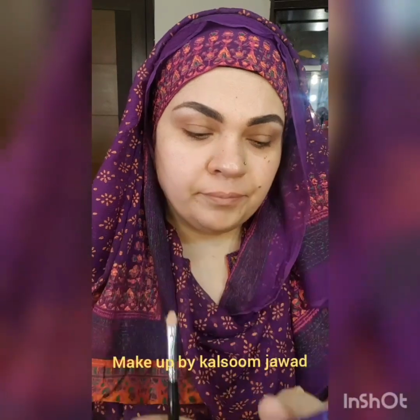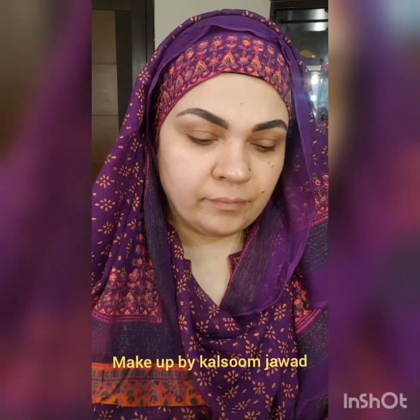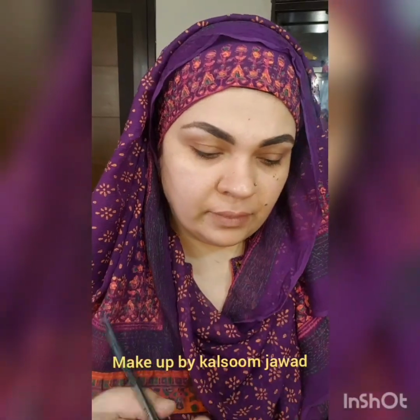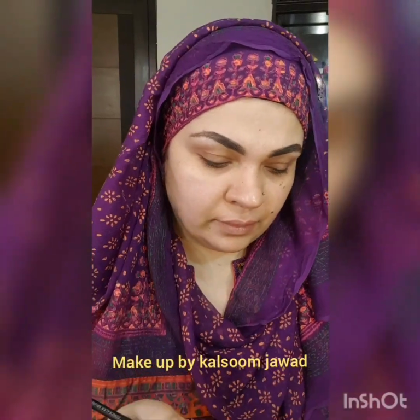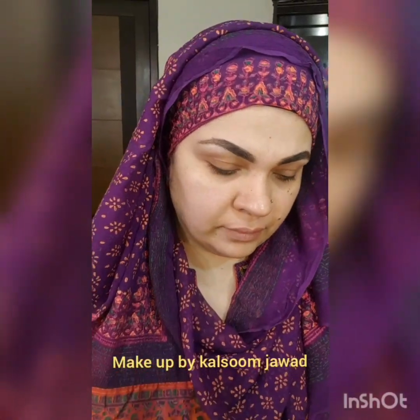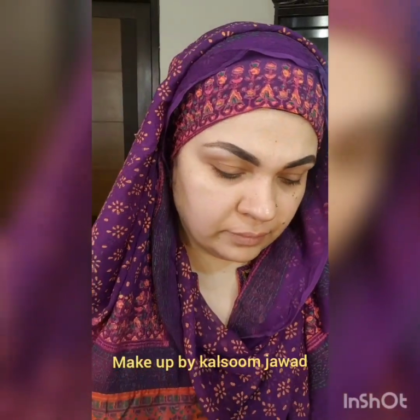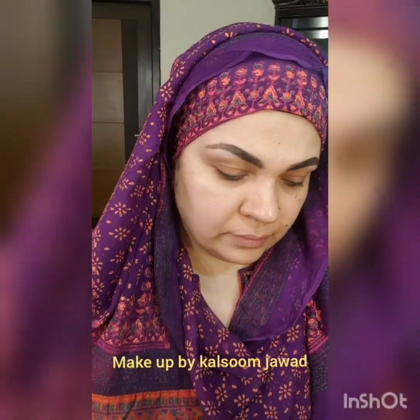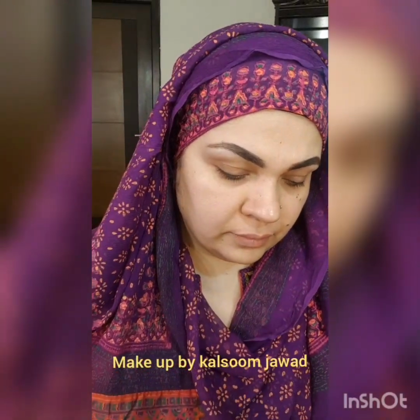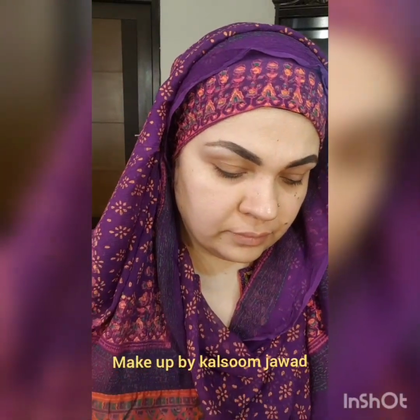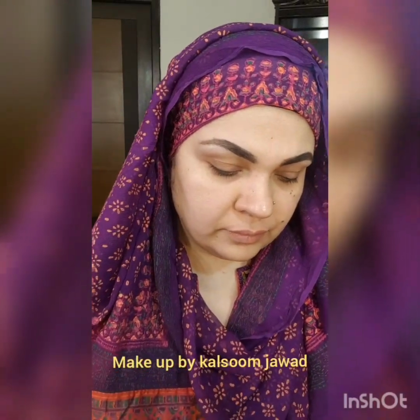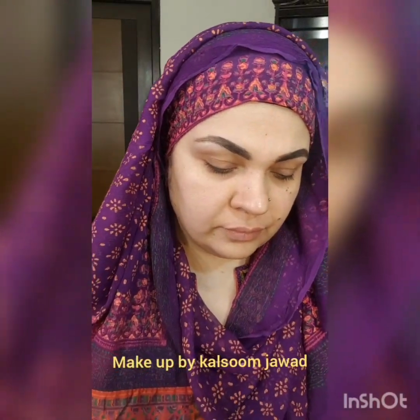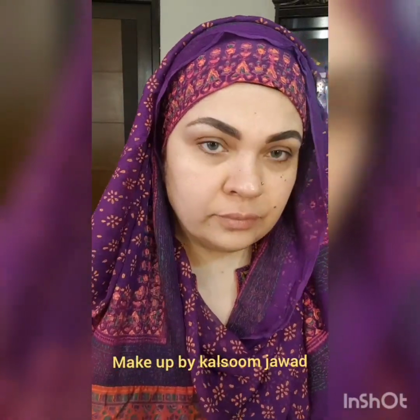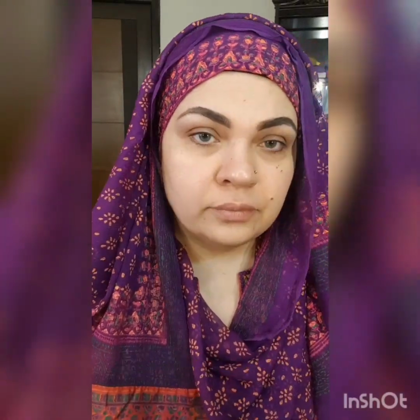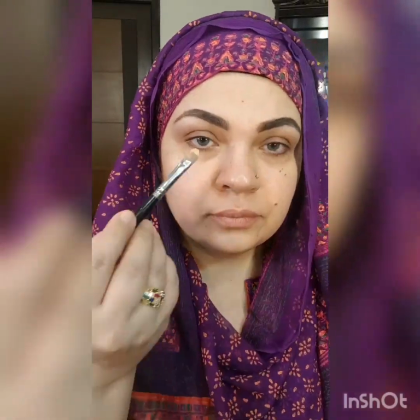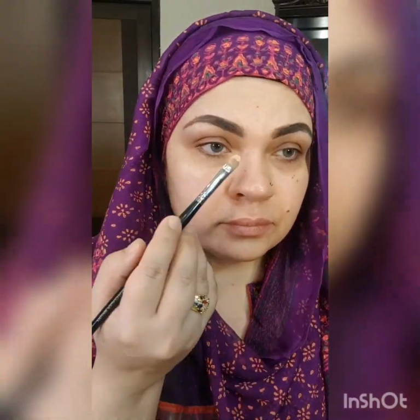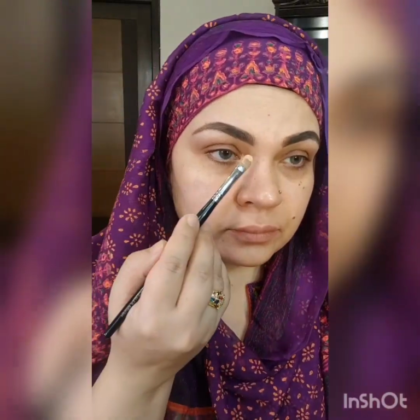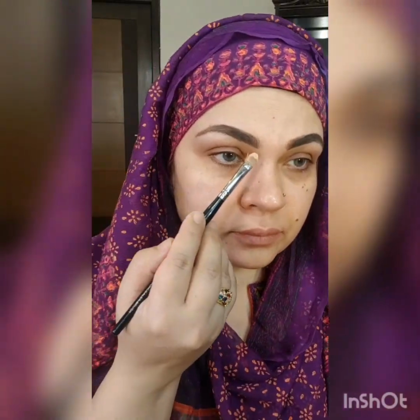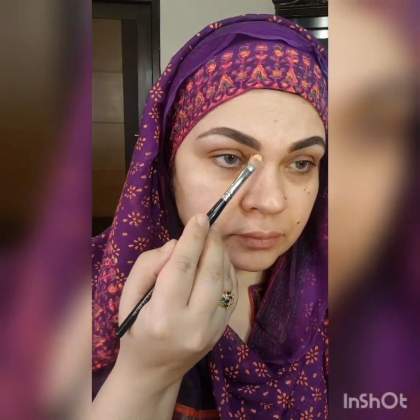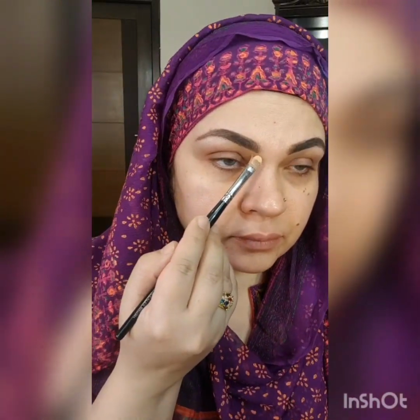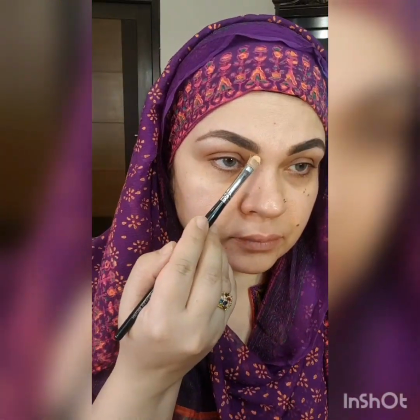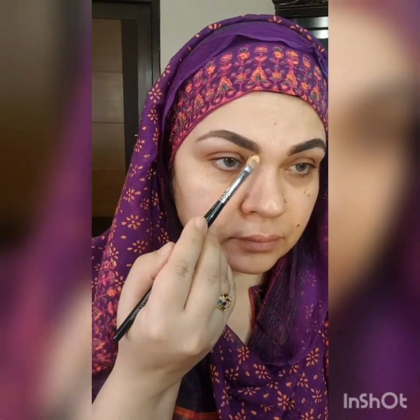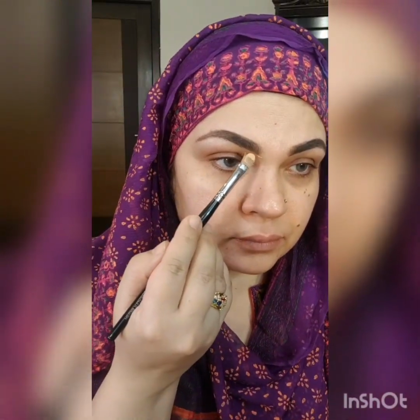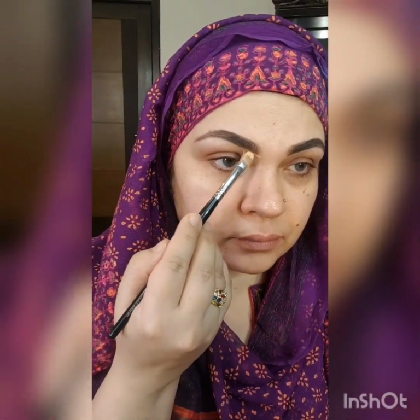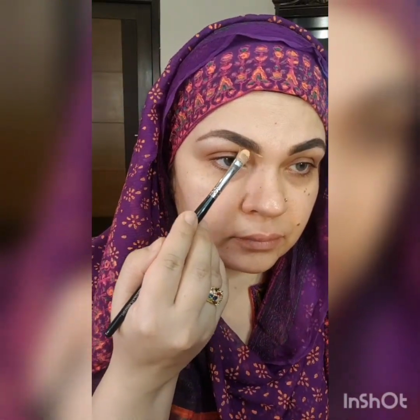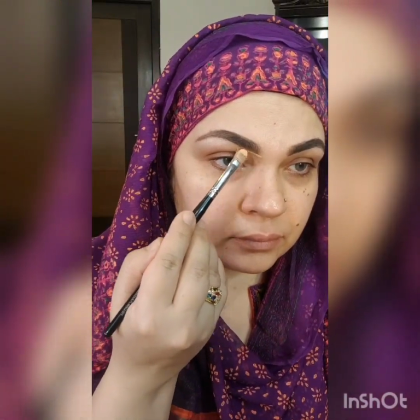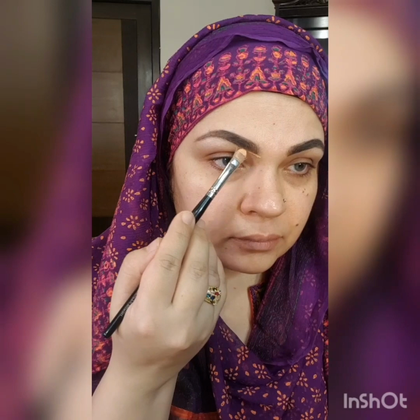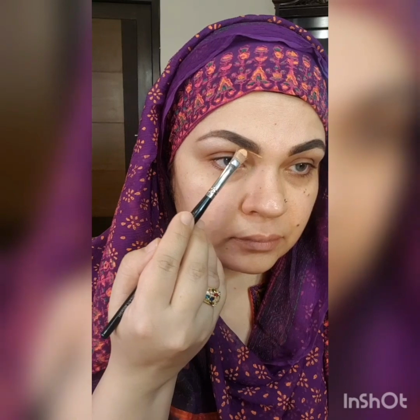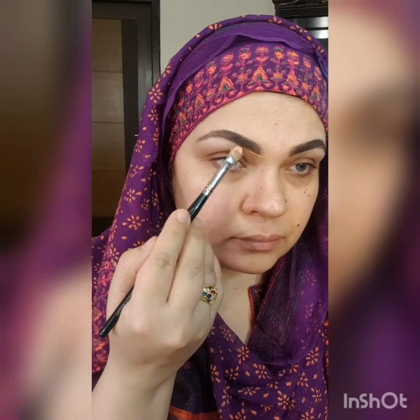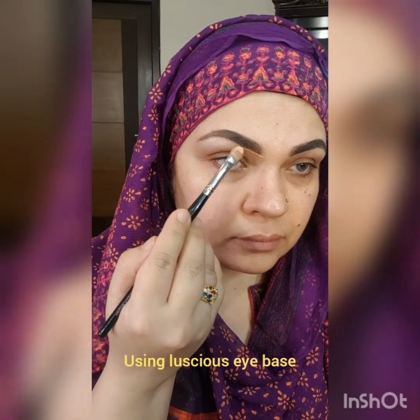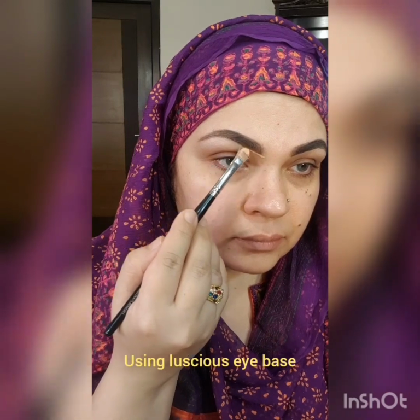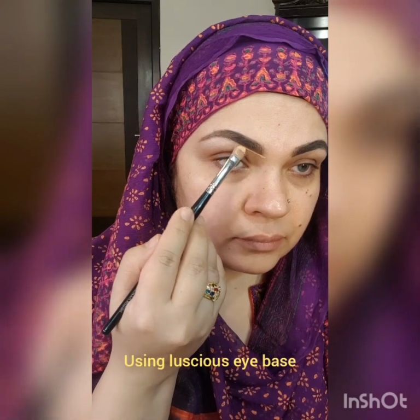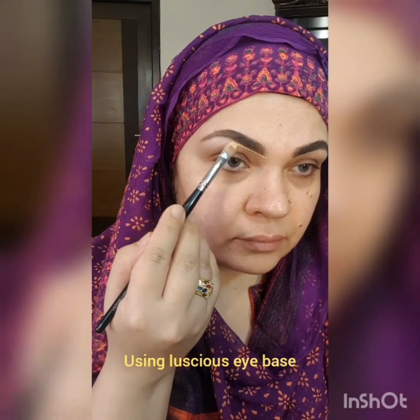I'm applying Luscious eye base on my eyes and also concealing my eyebrows.